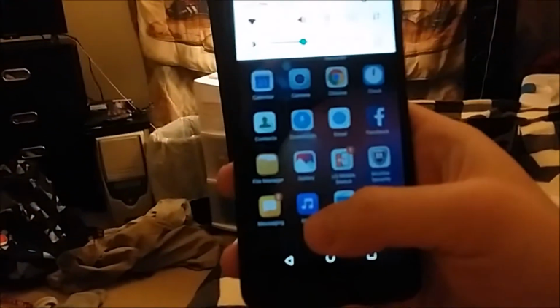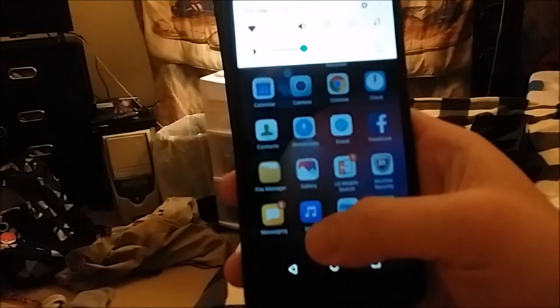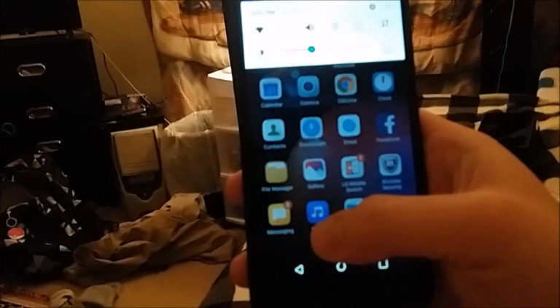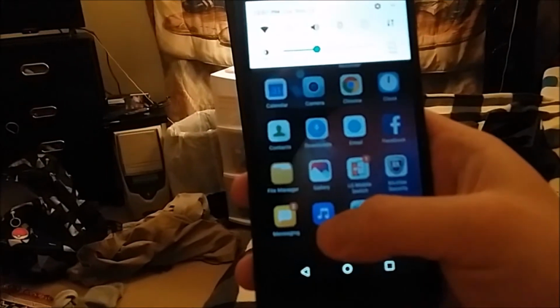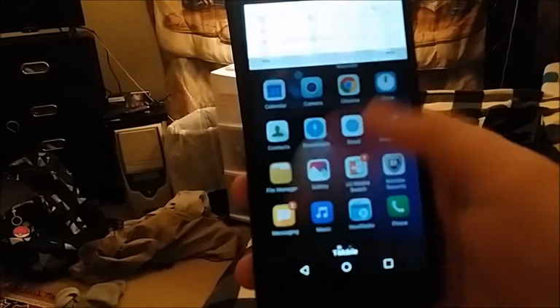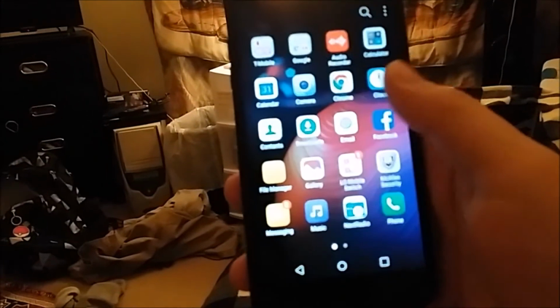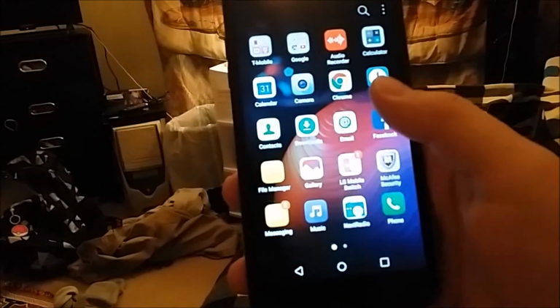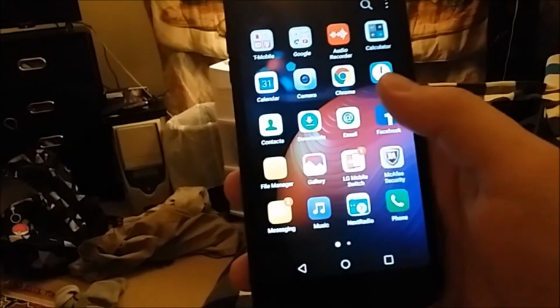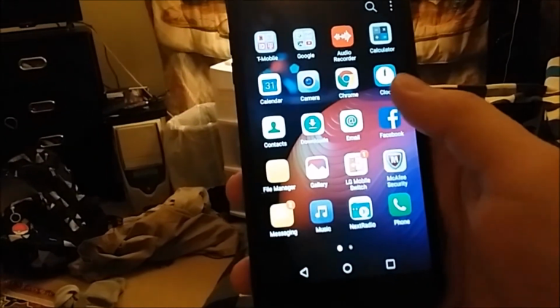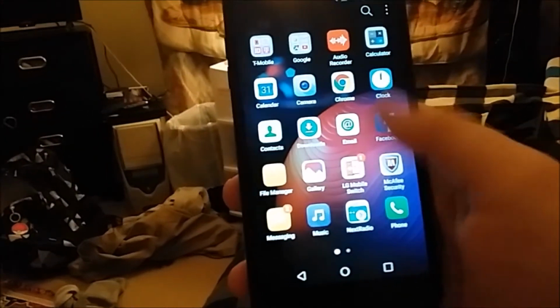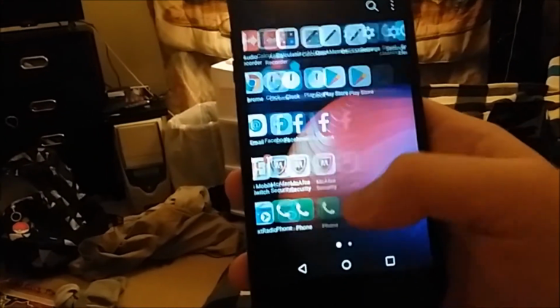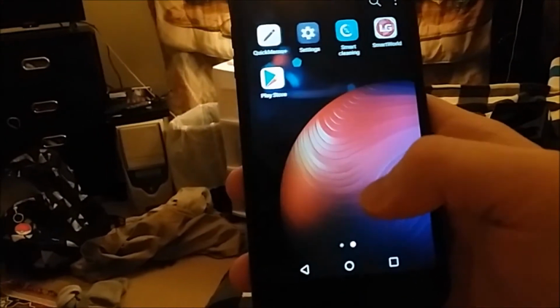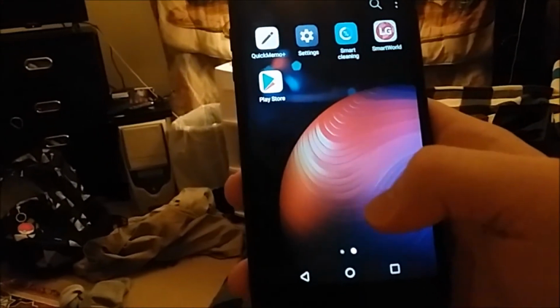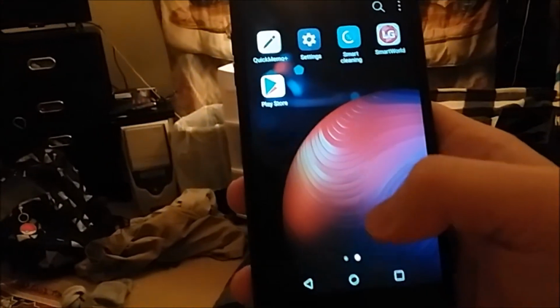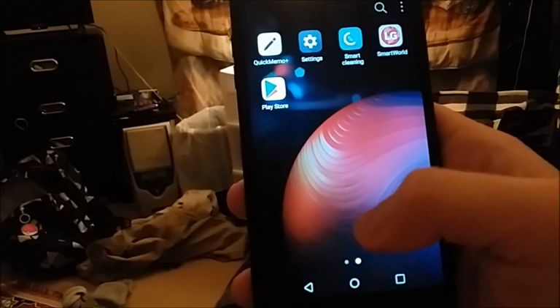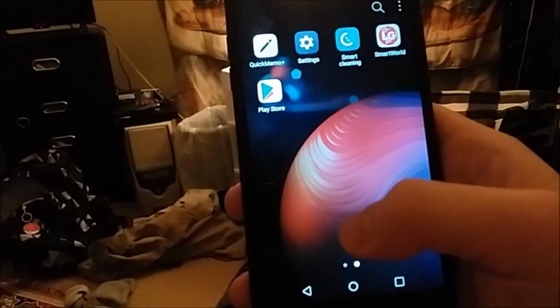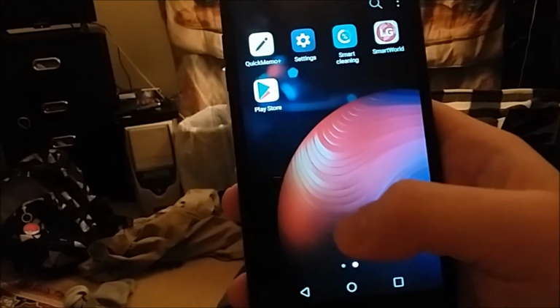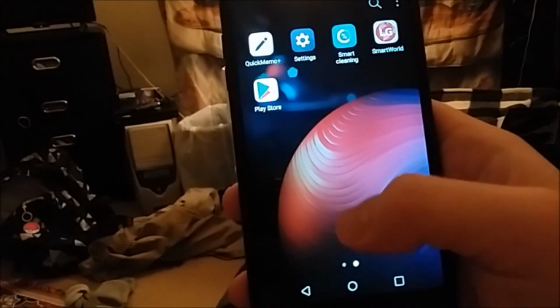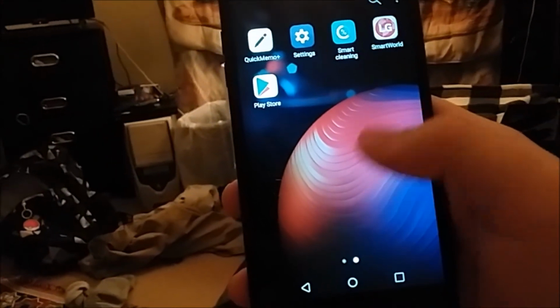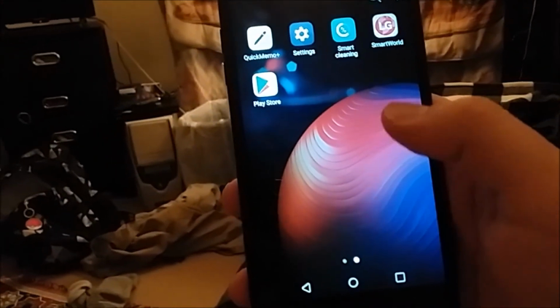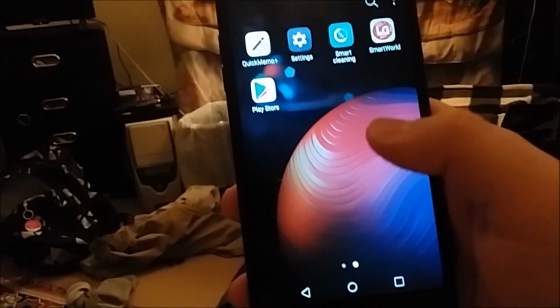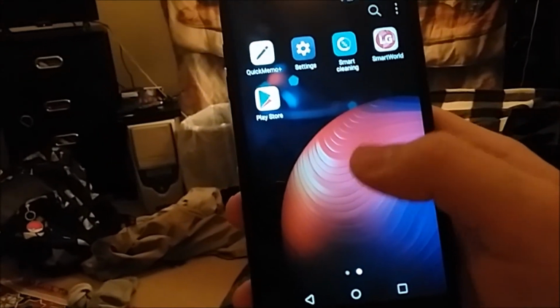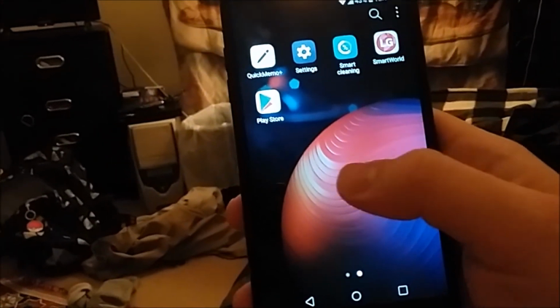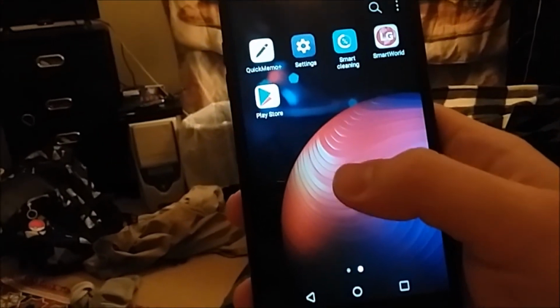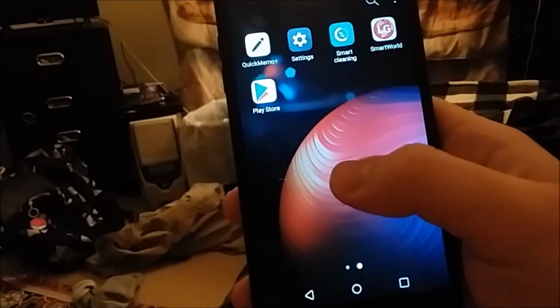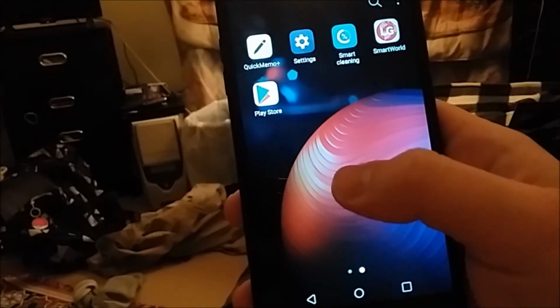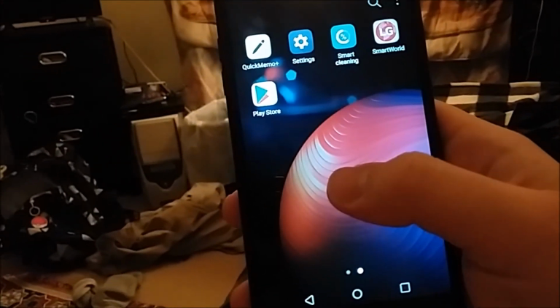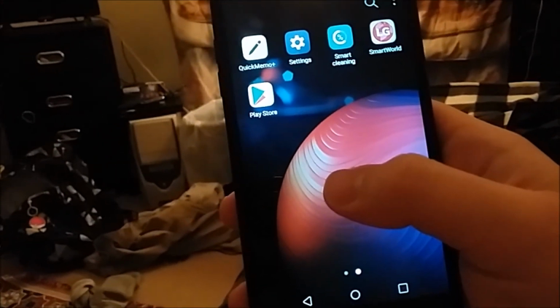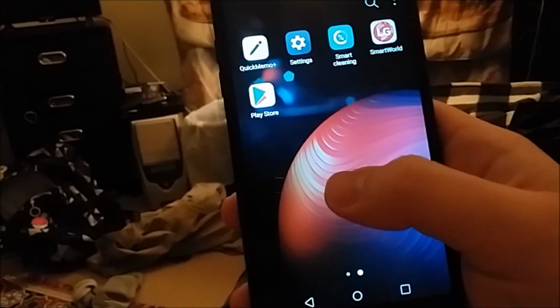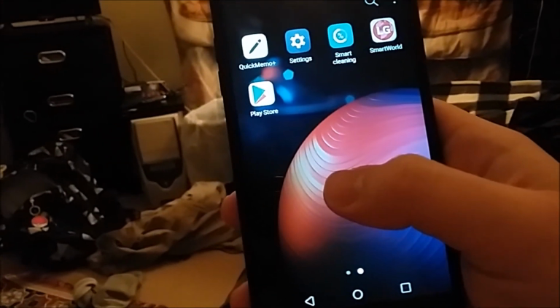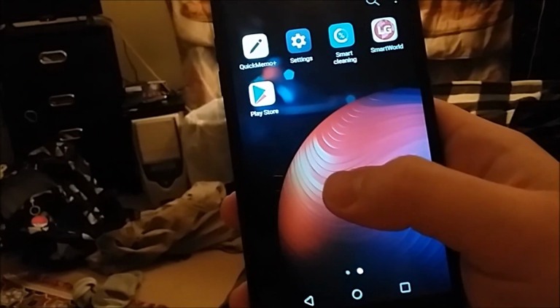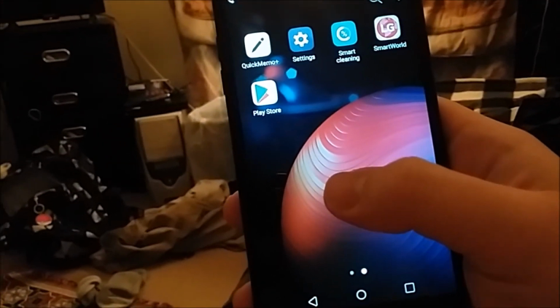And see guys, this is what it looks like, pretty much — some junk files.